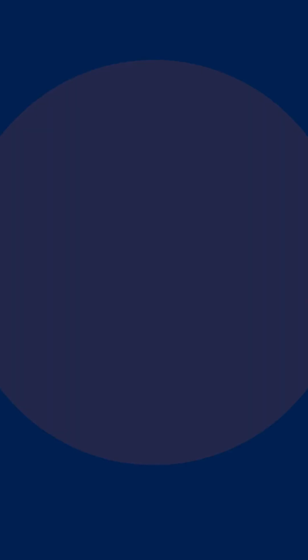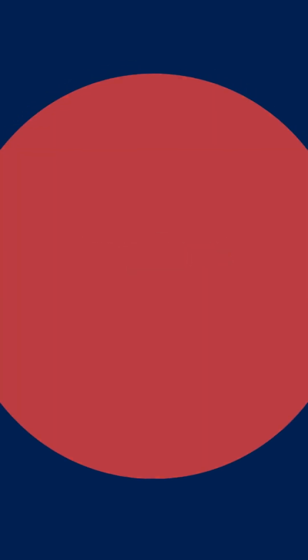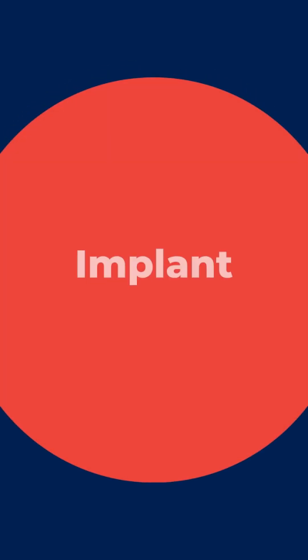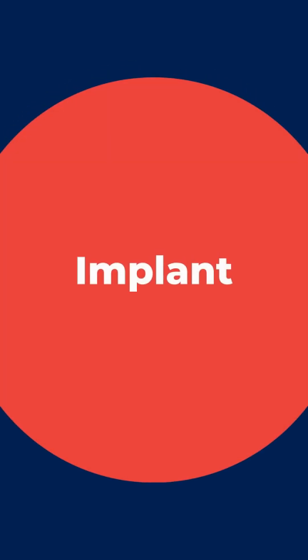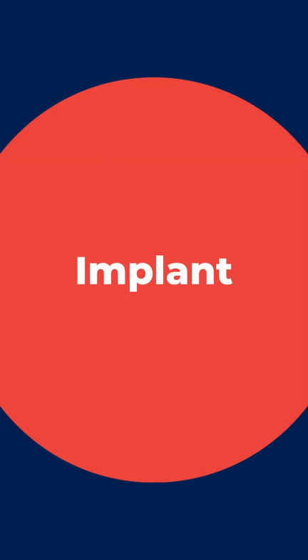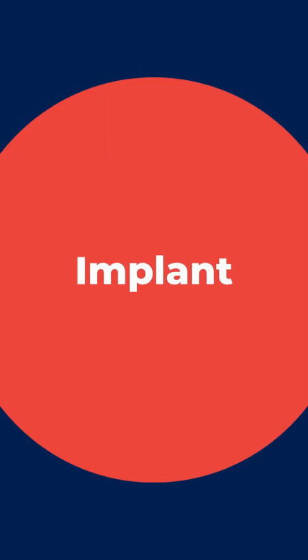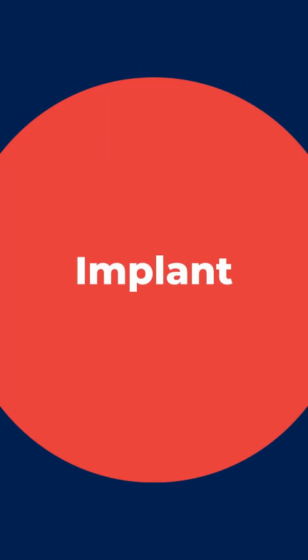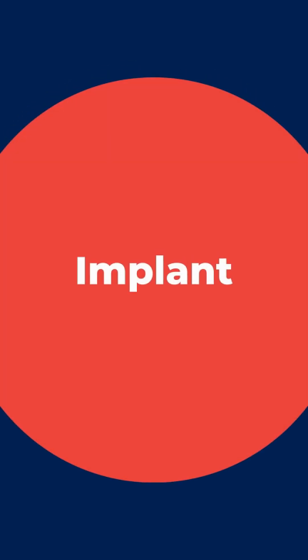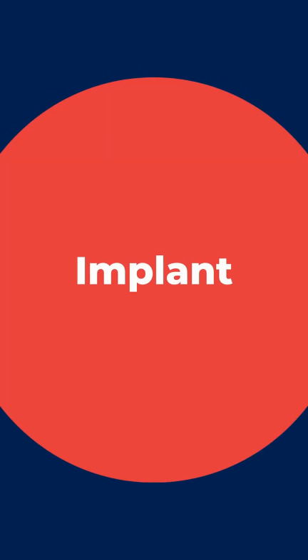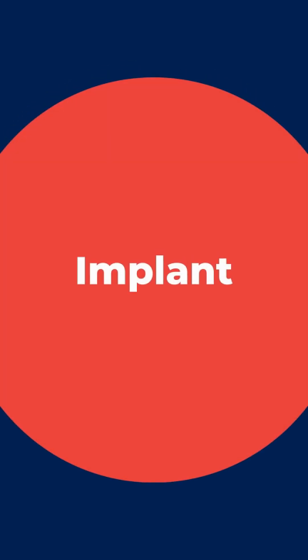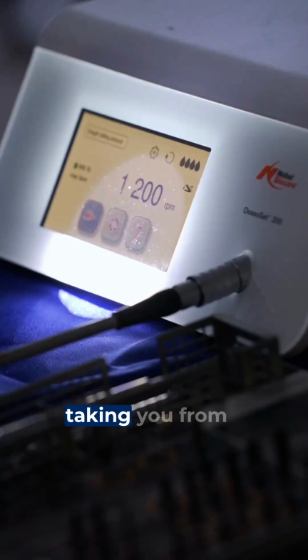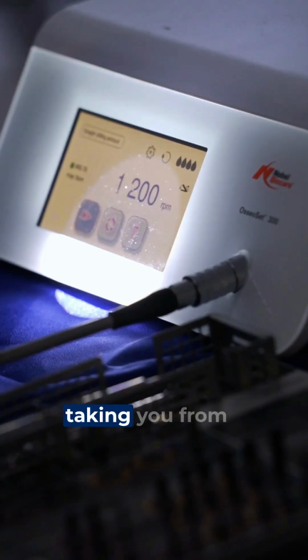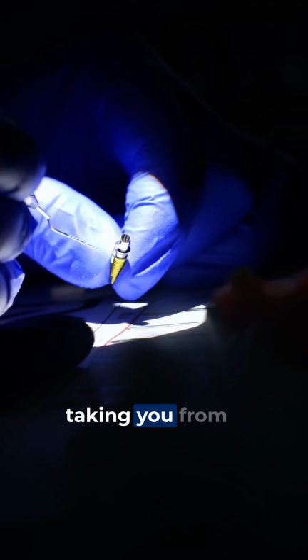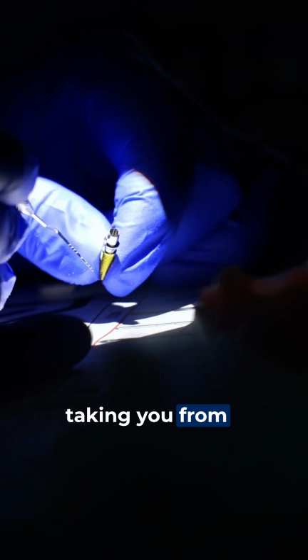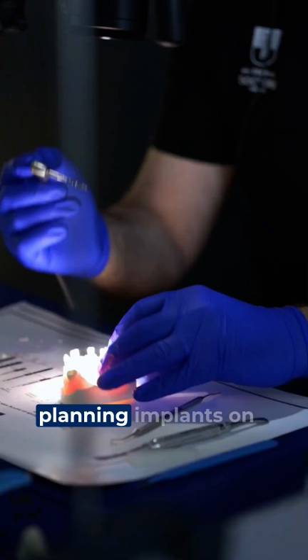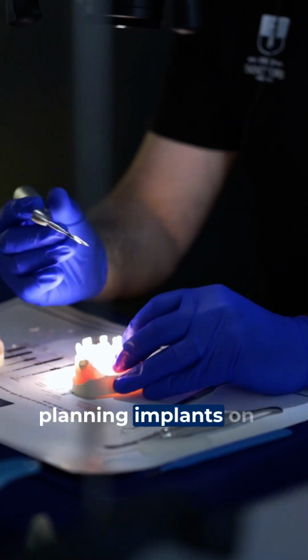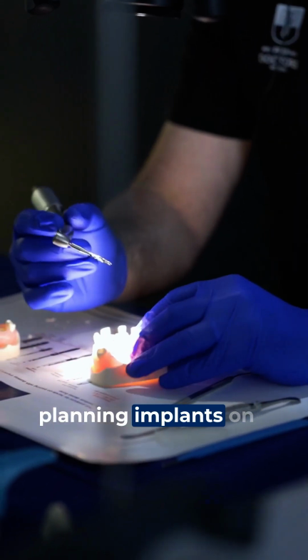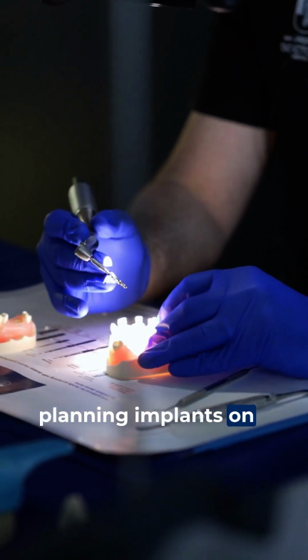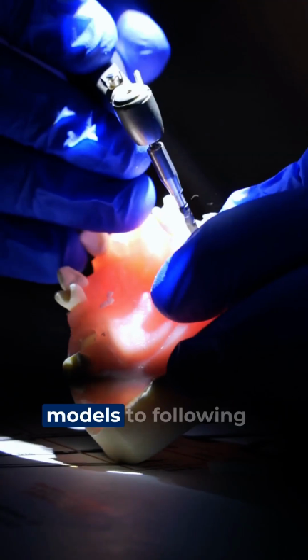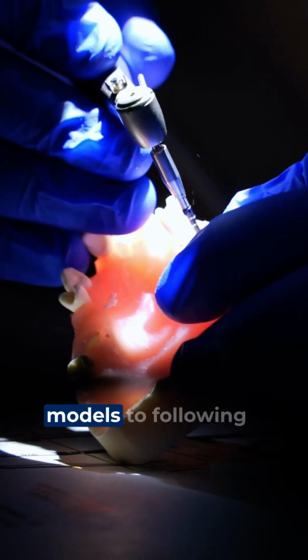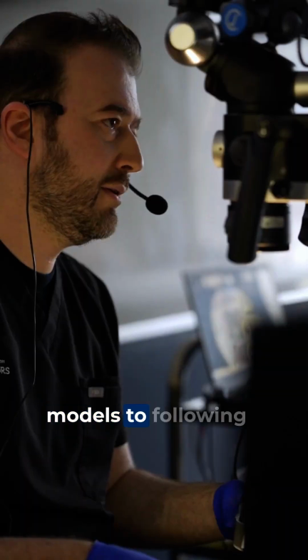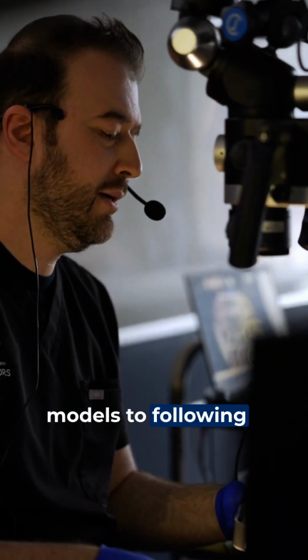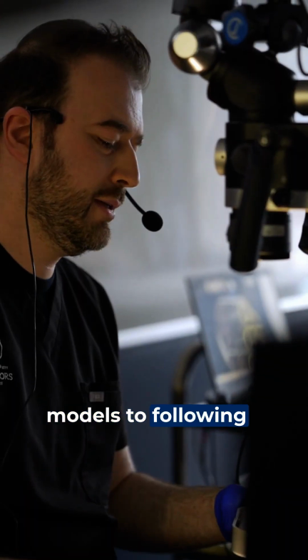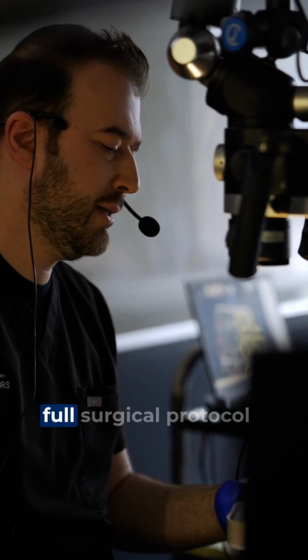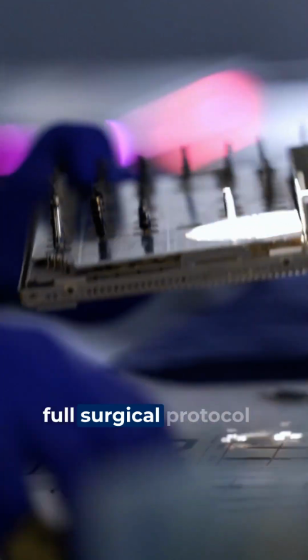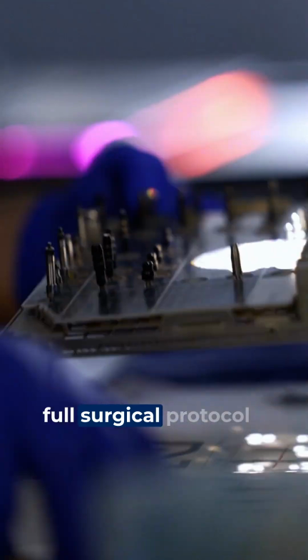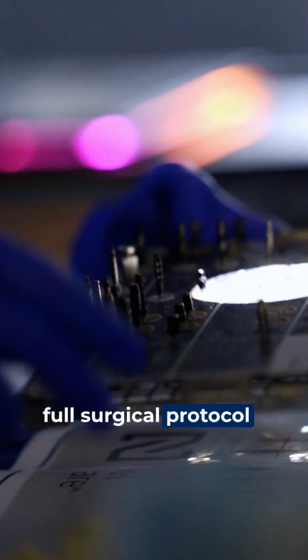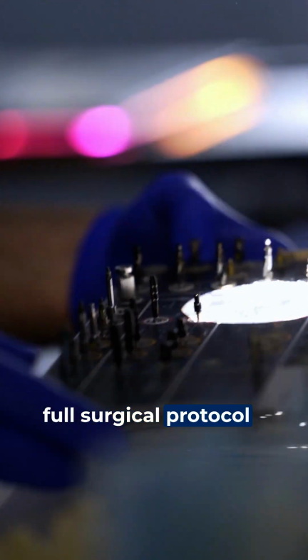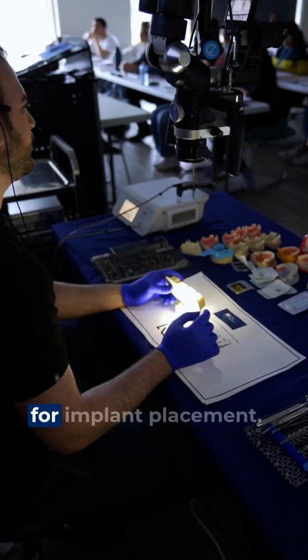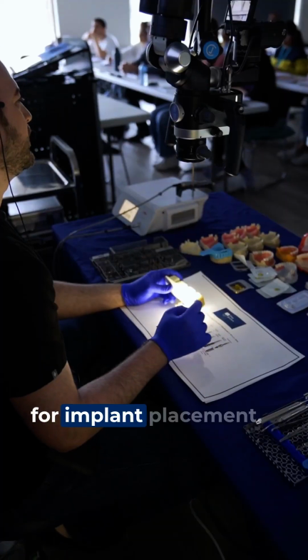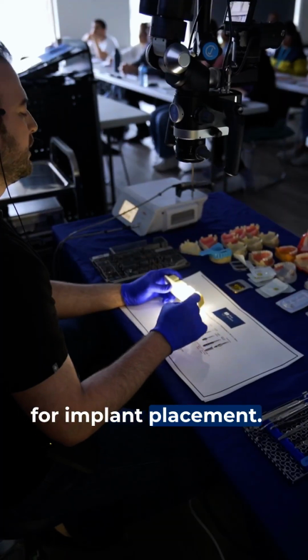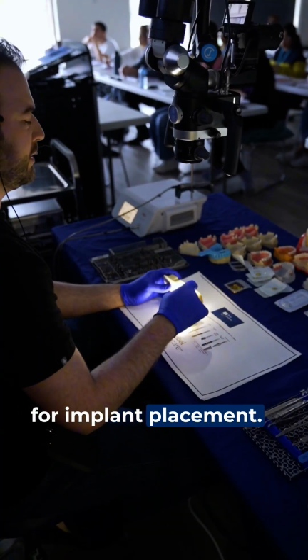Finally, we'll wrap up with implant dentistry, taking you from planning implants on models to following full surgical protocol for implant placement.